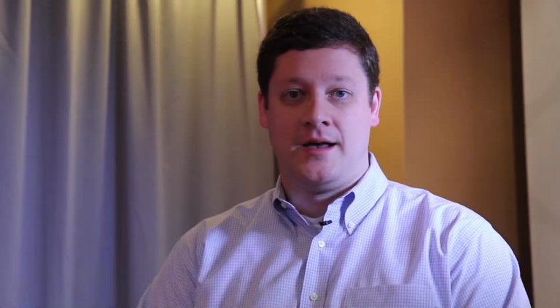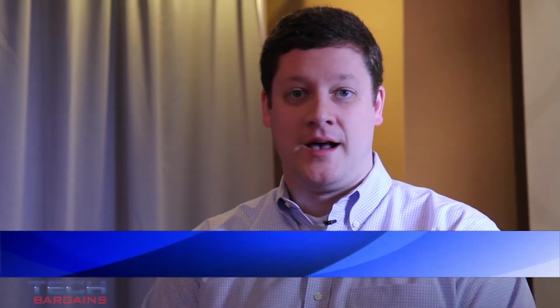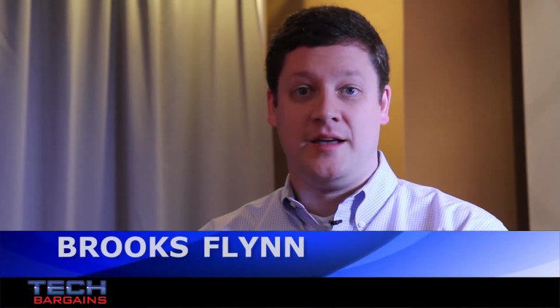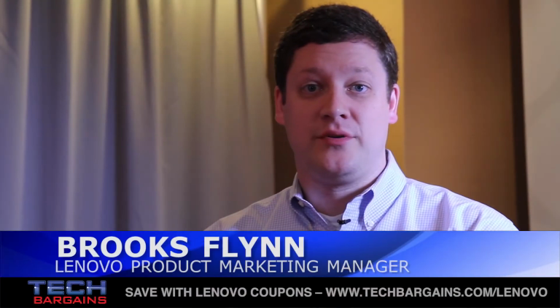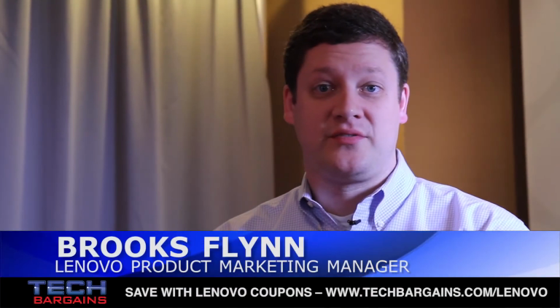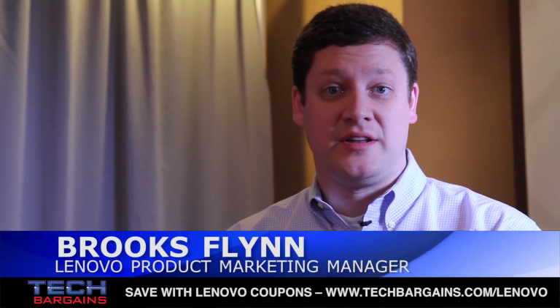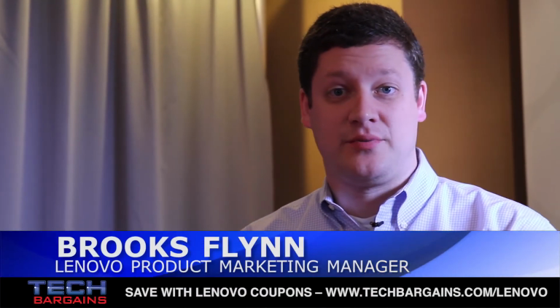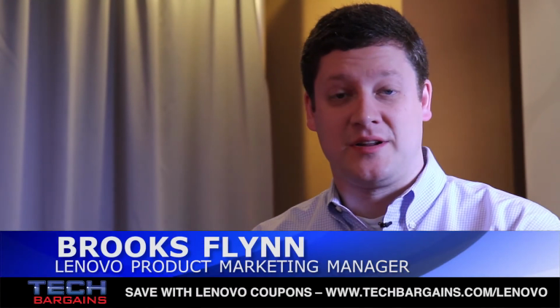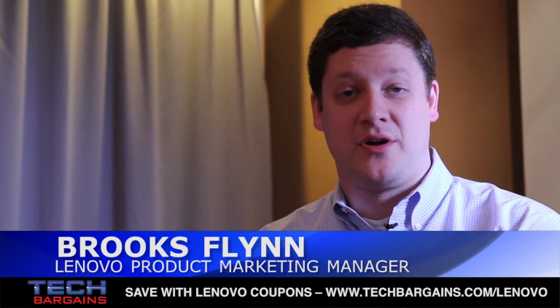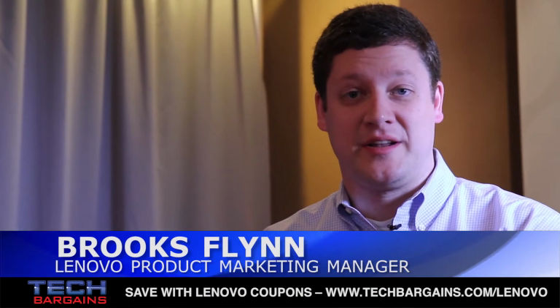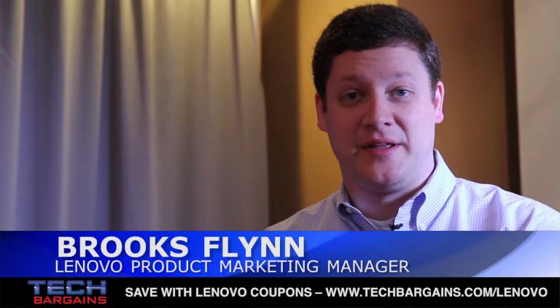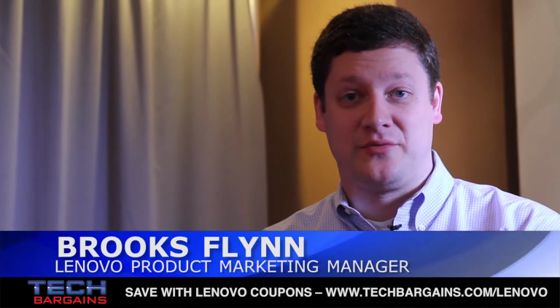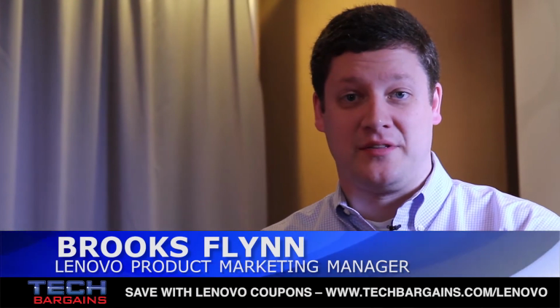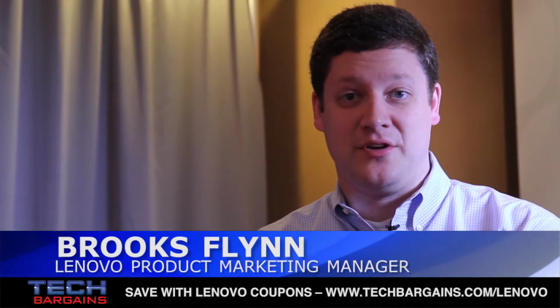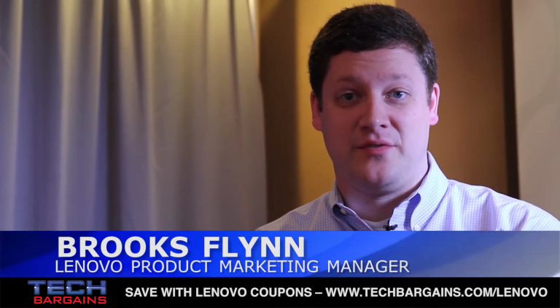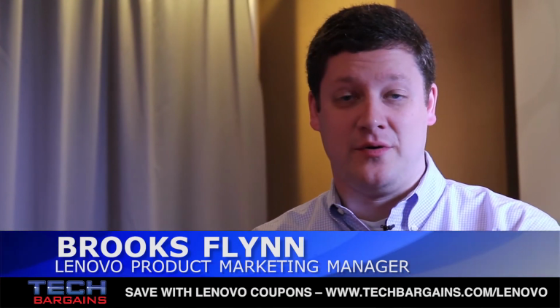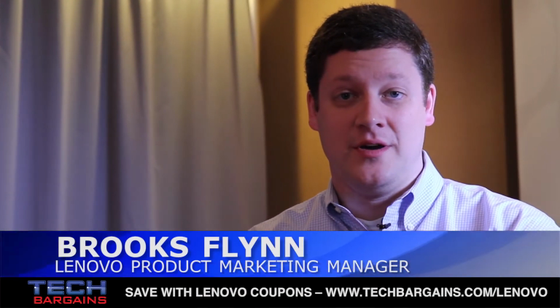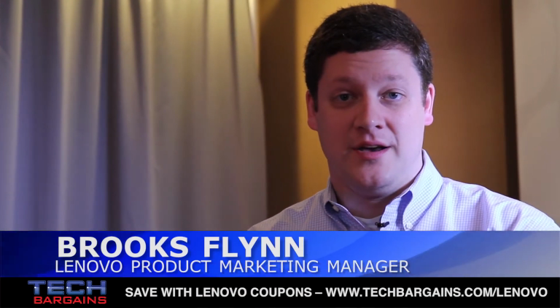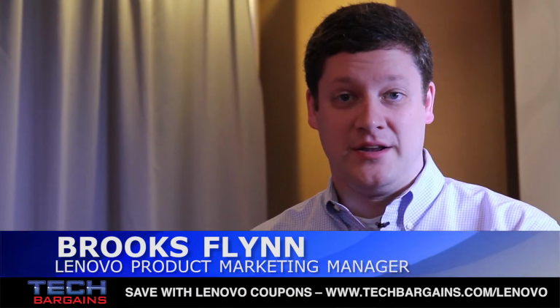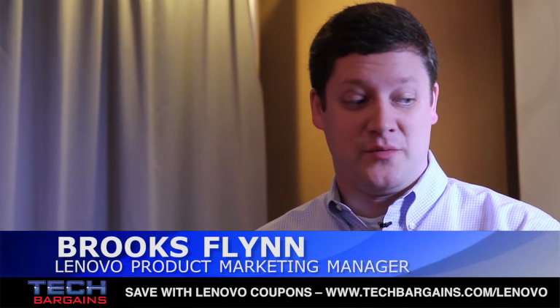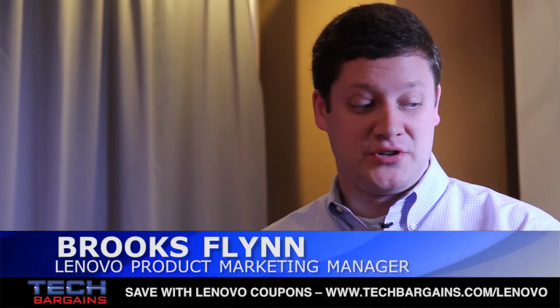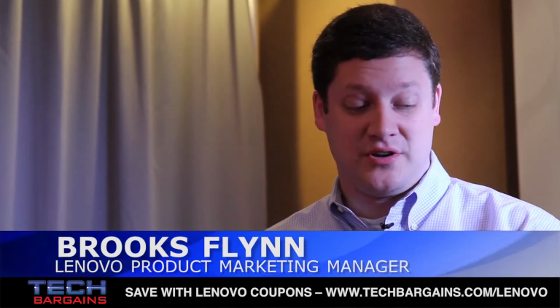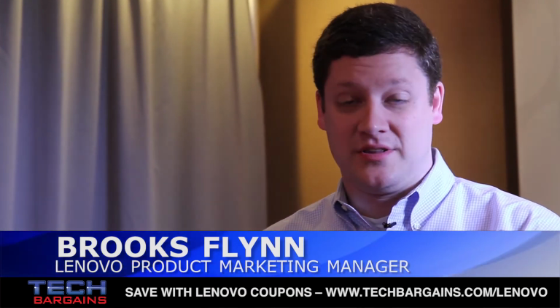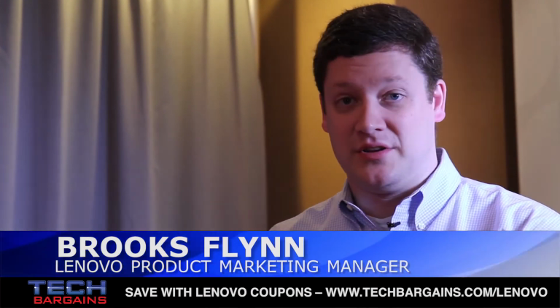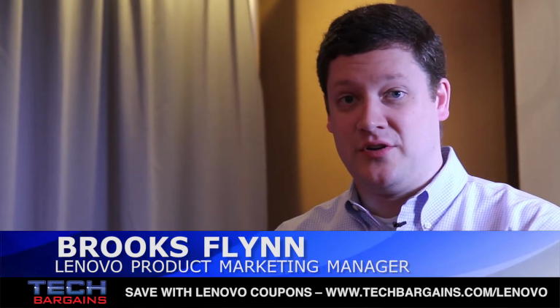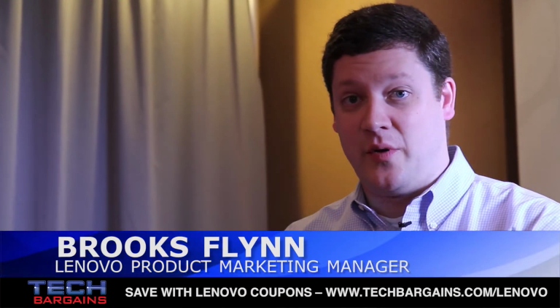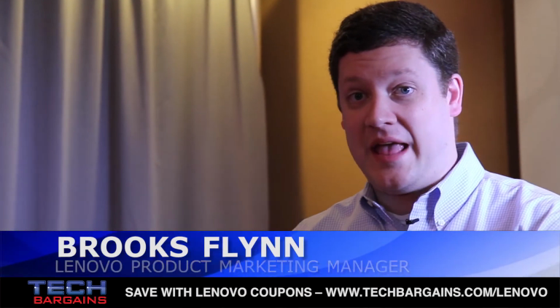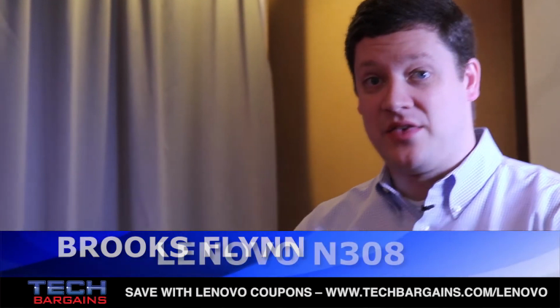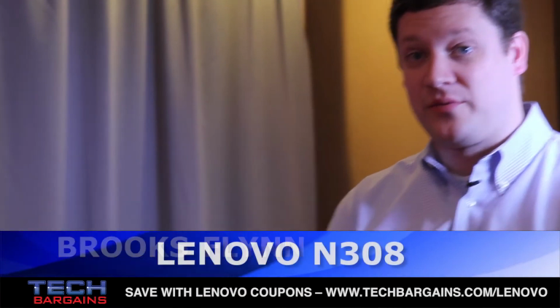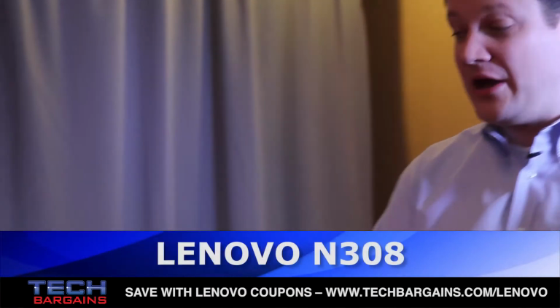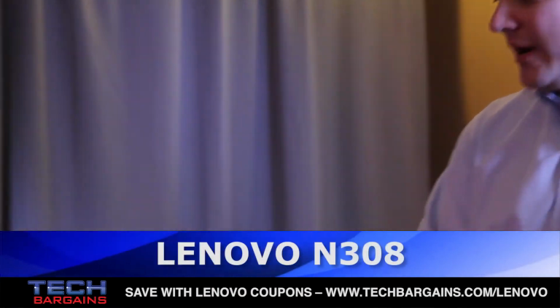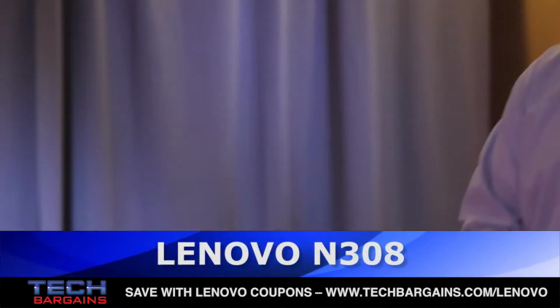Hi, I'm Brooks Flynn, a Product Marketing Manager with Lenovo. And here I want to show you the Lenovo N308.